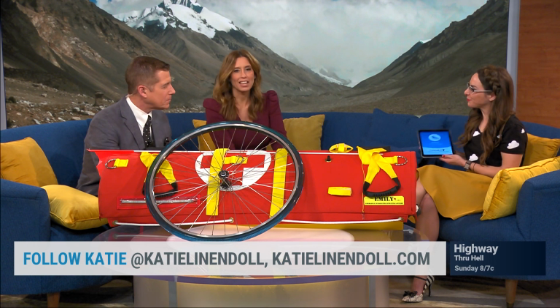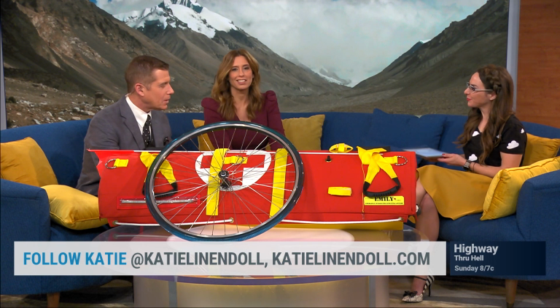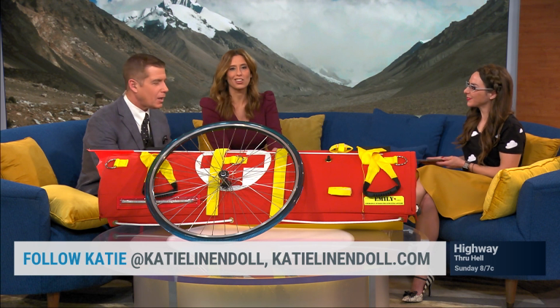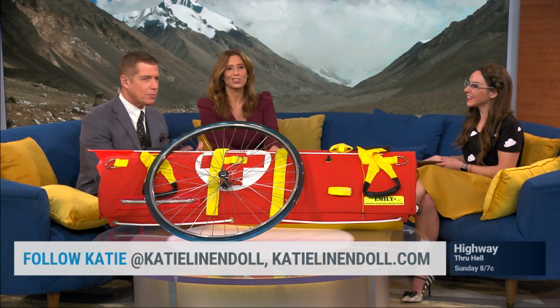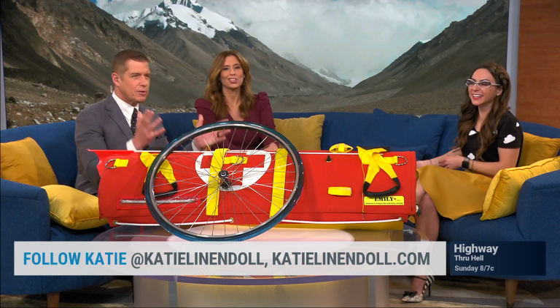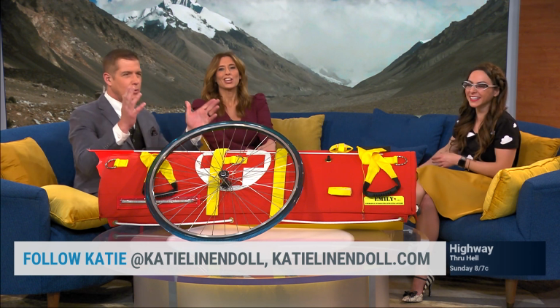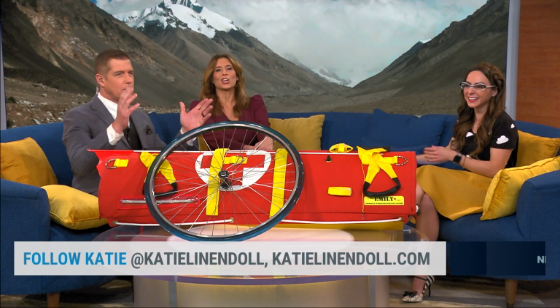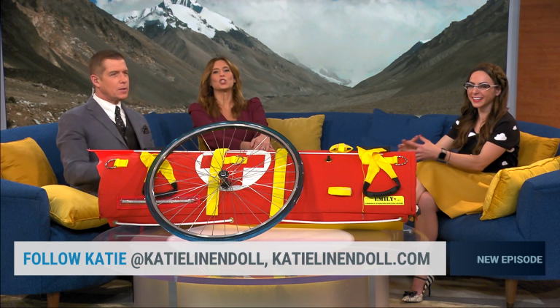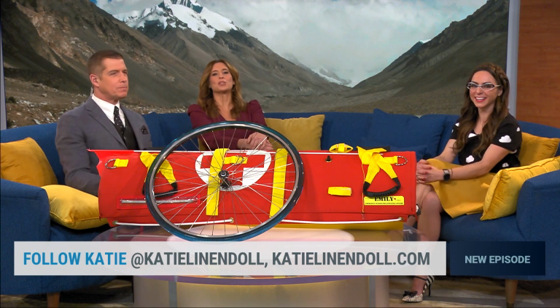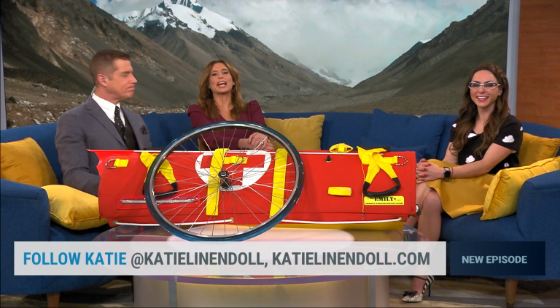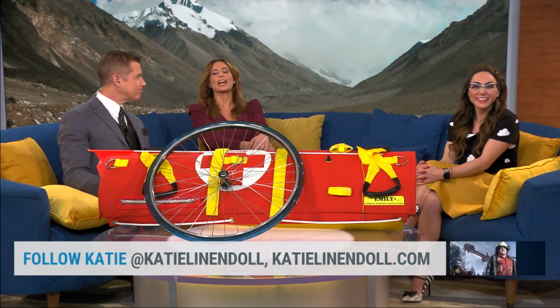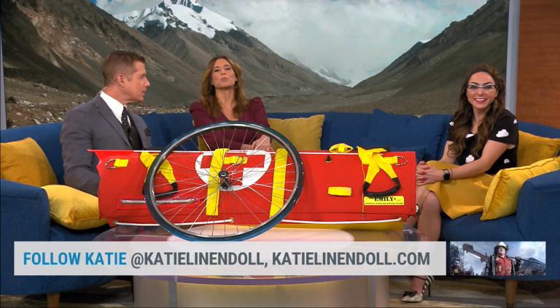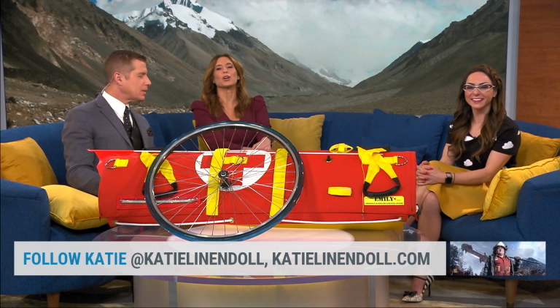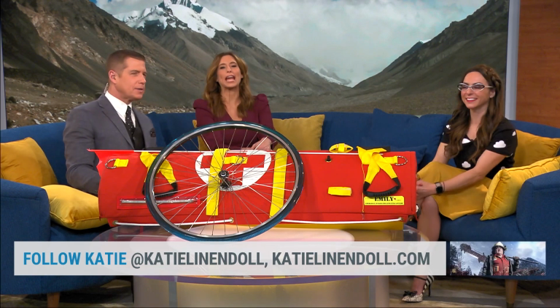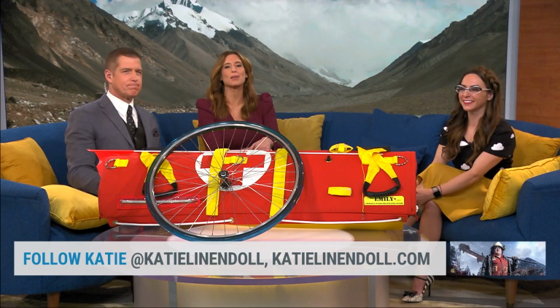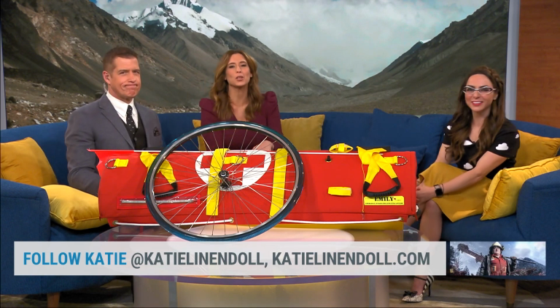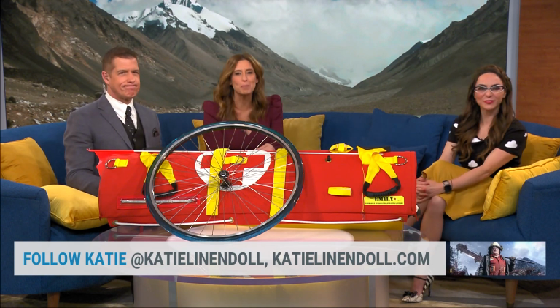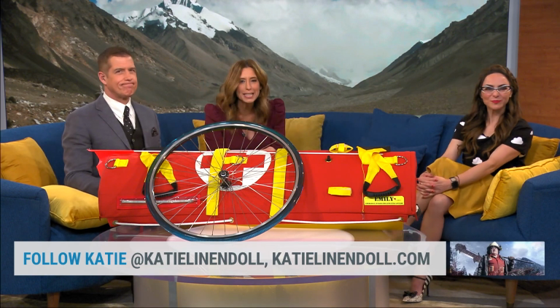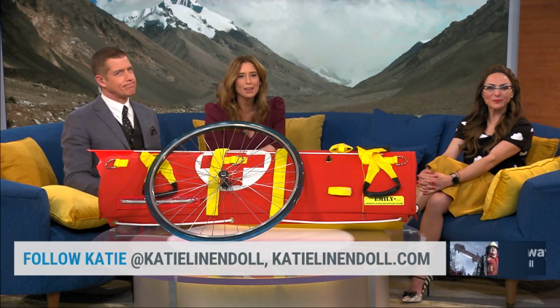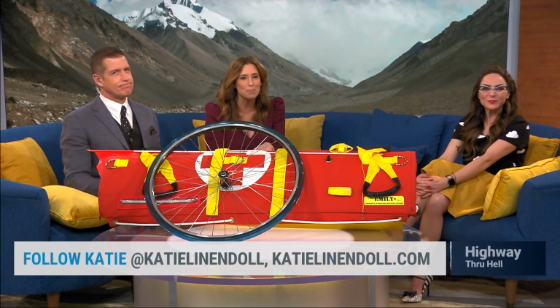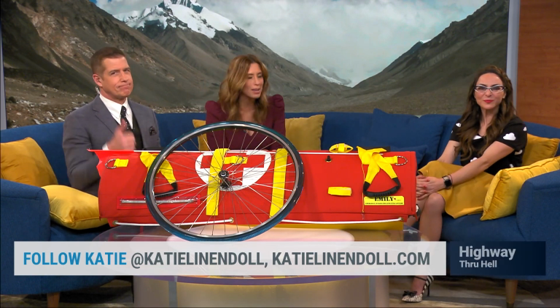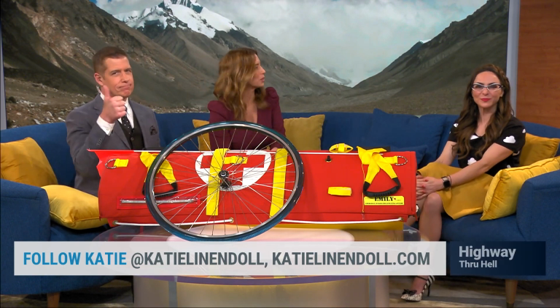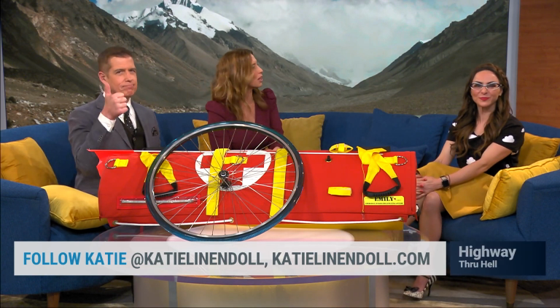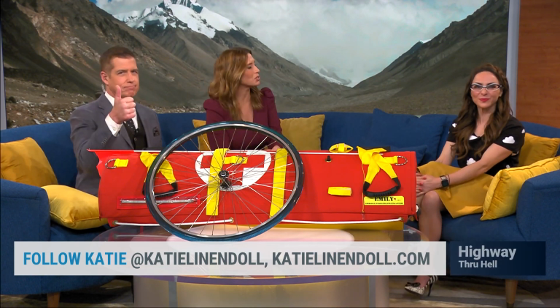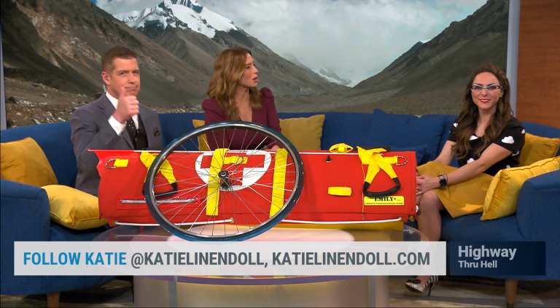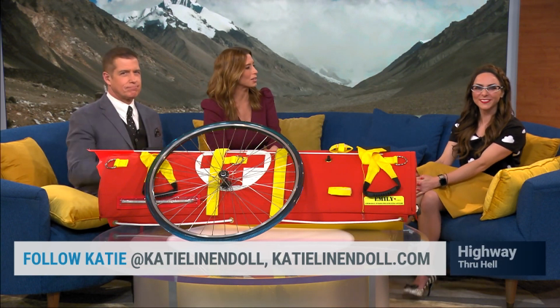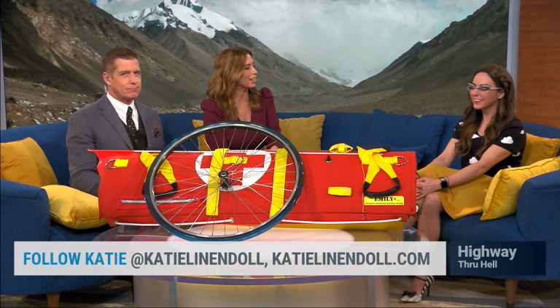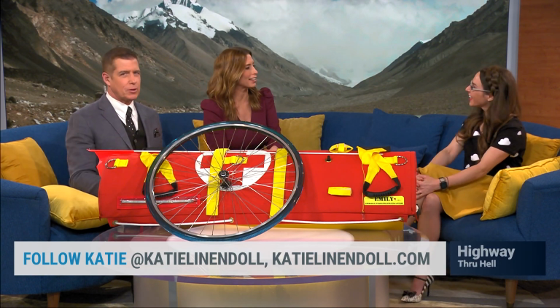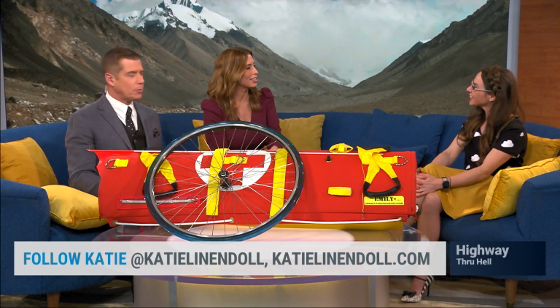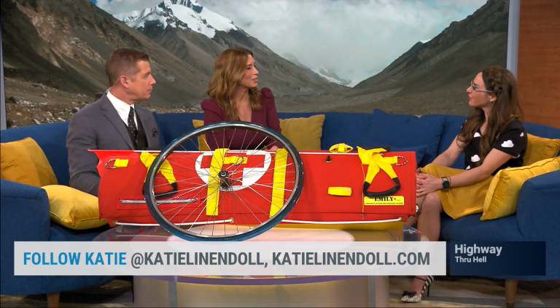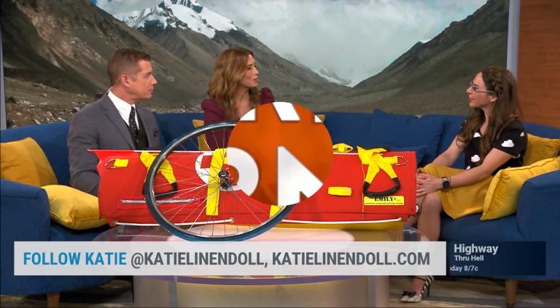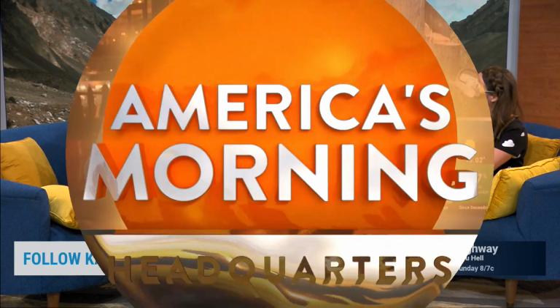Katie Lillendahl — consumer tech expert, the absolute best of the best. We love when you come here, Katie. Great being here.